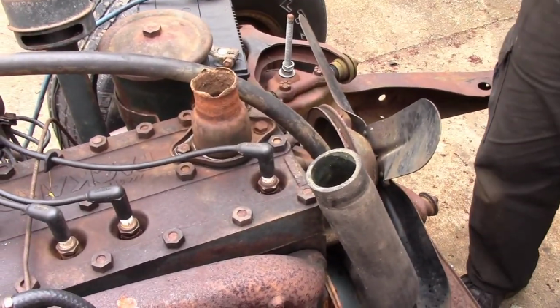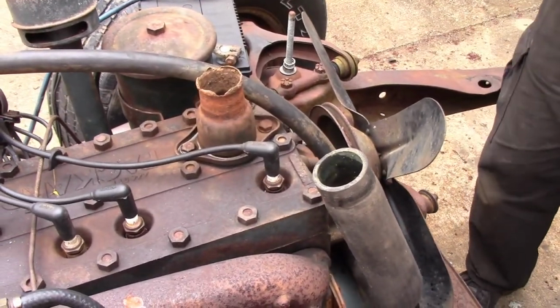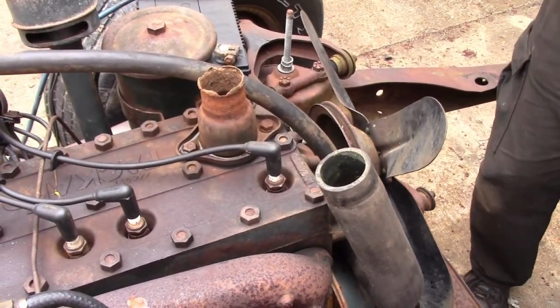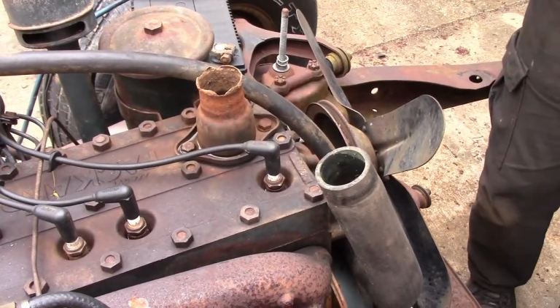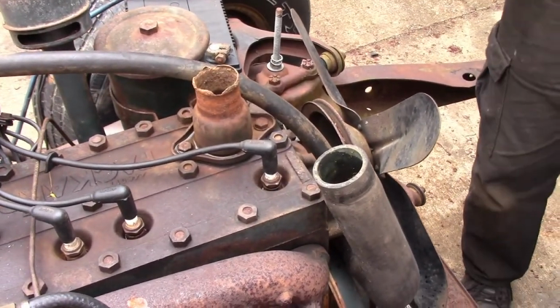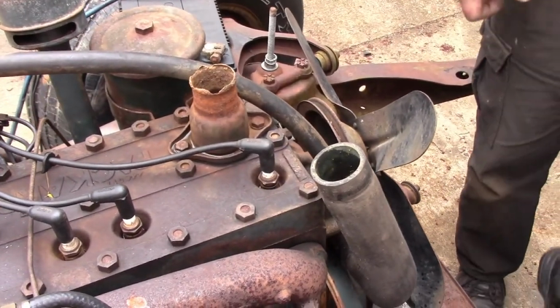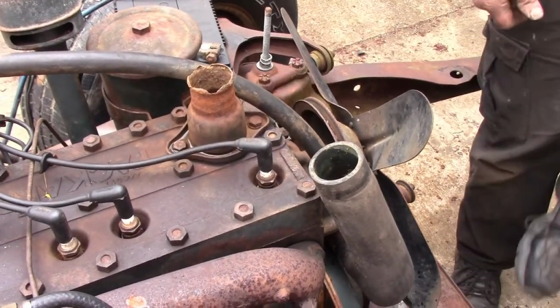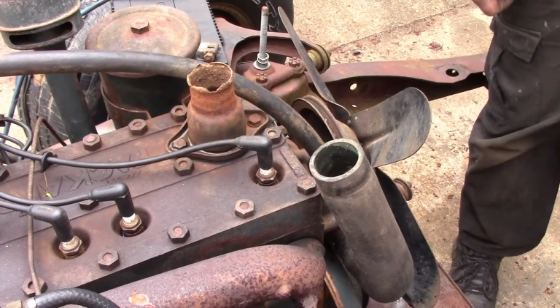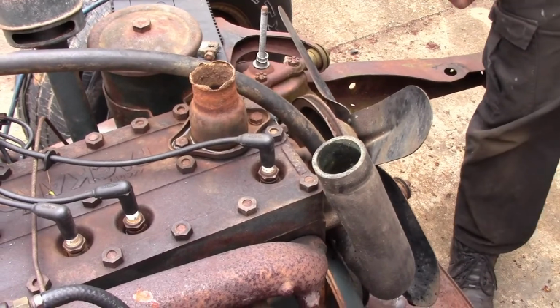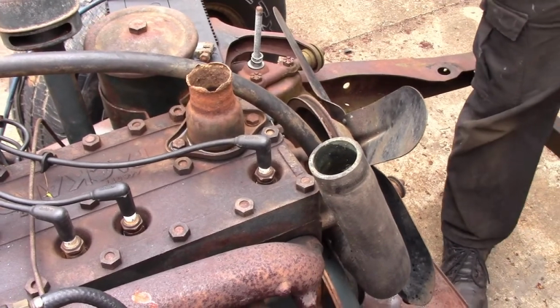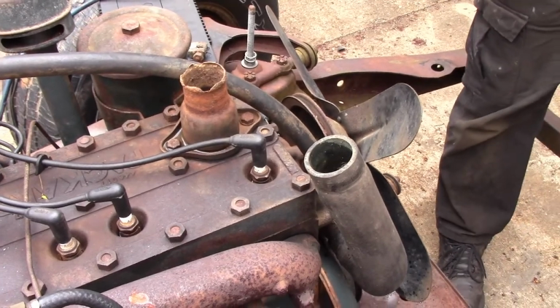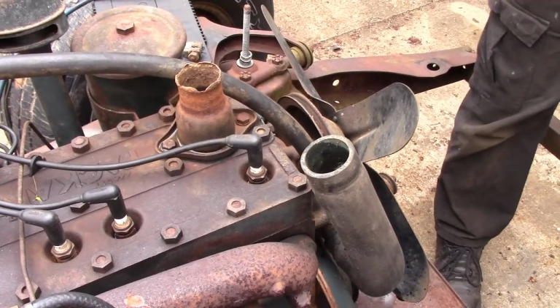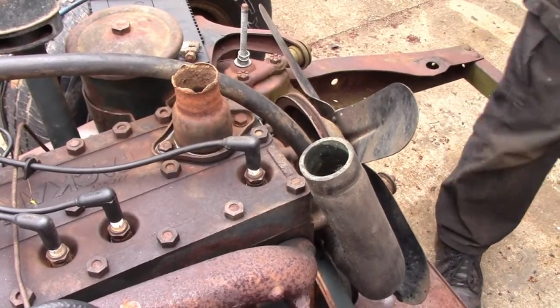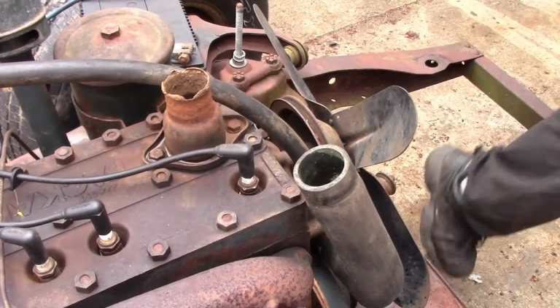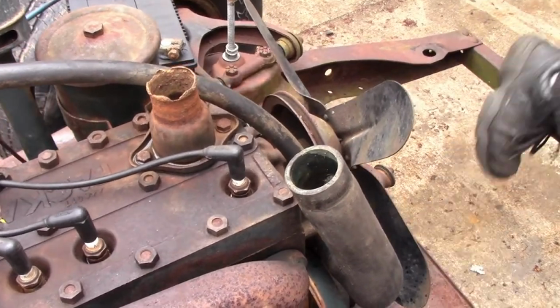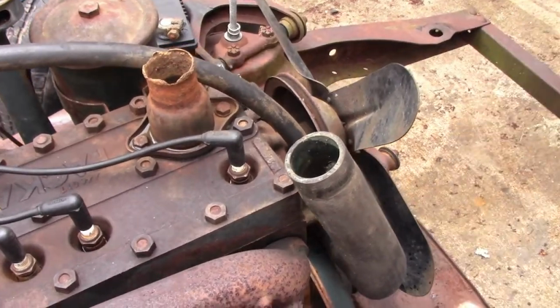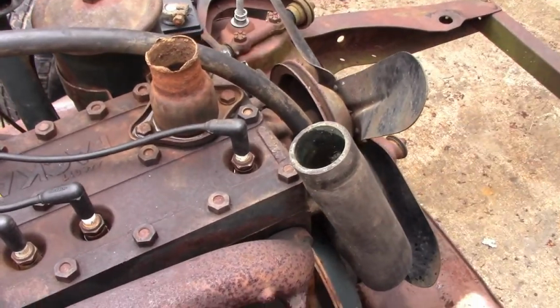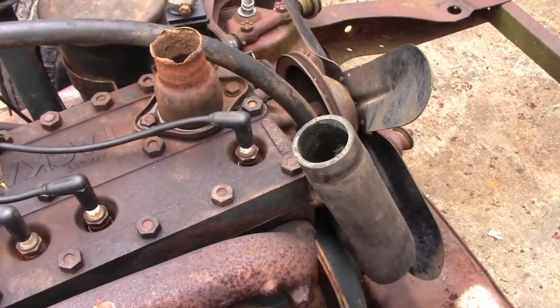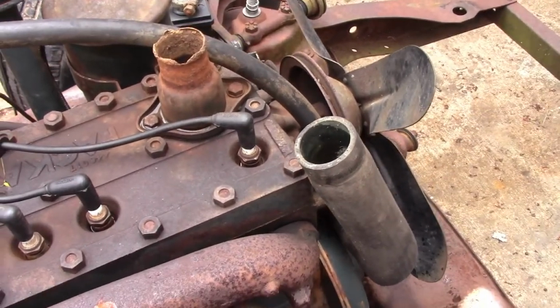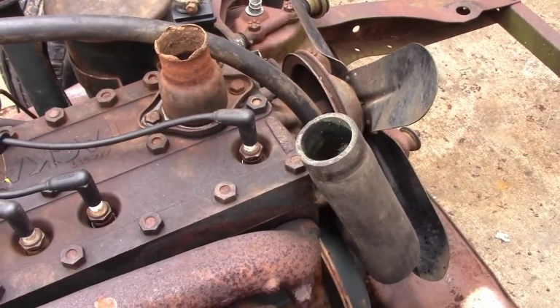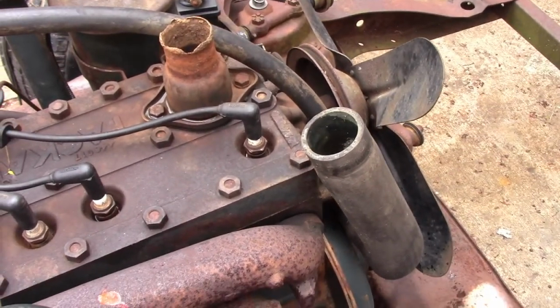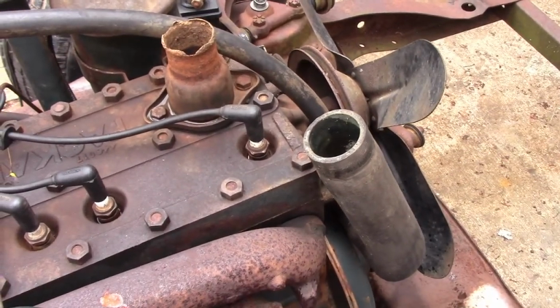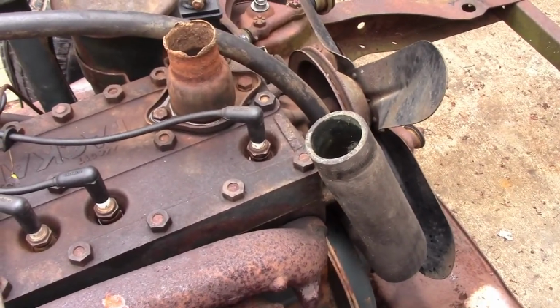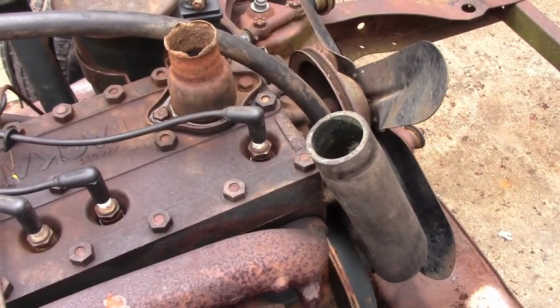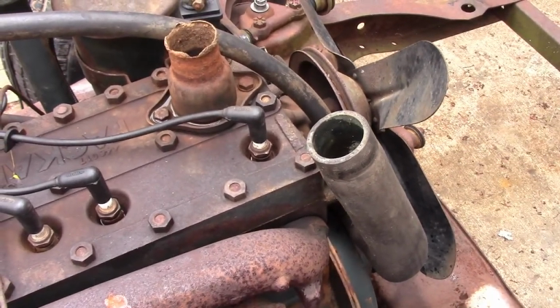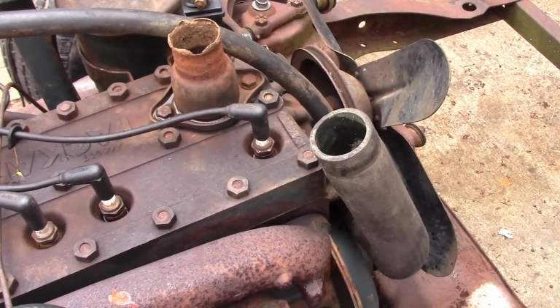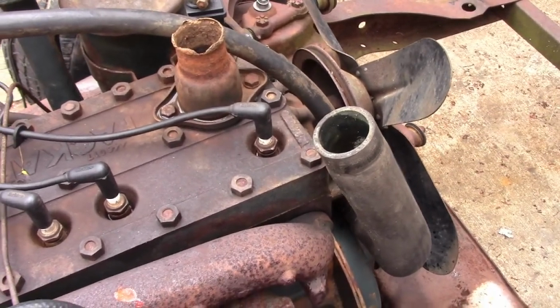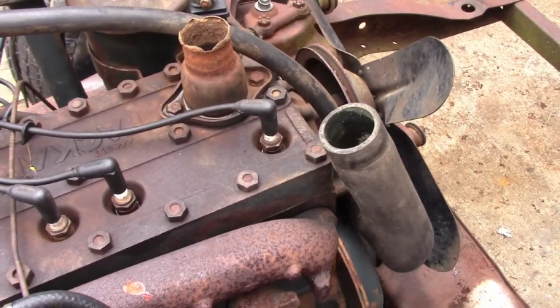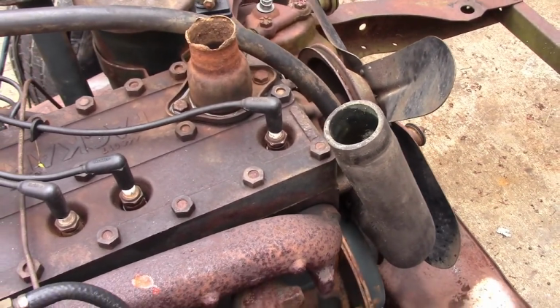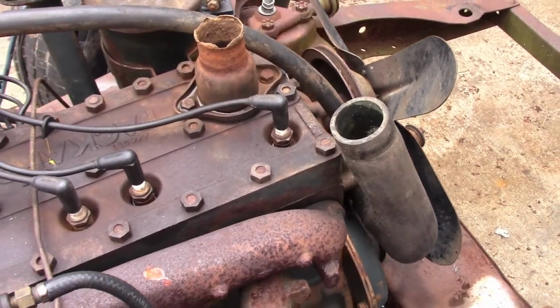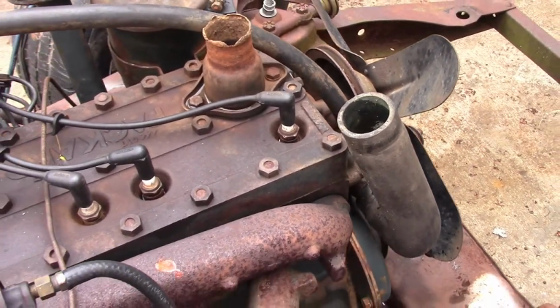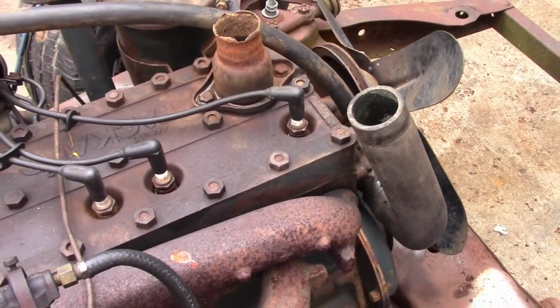I don't even want to think about it anymore. You use copper because it's a softer metal? Yeah. Okay, it just spaces the plugs up.